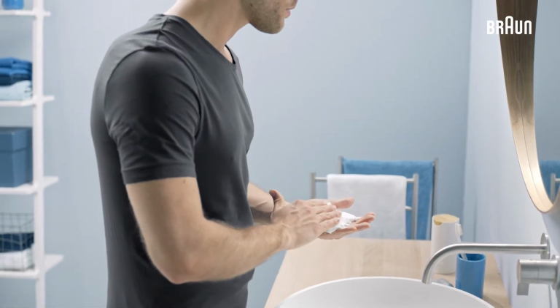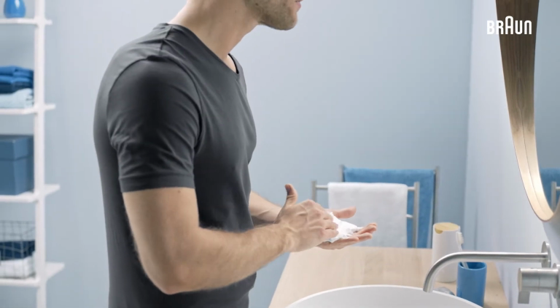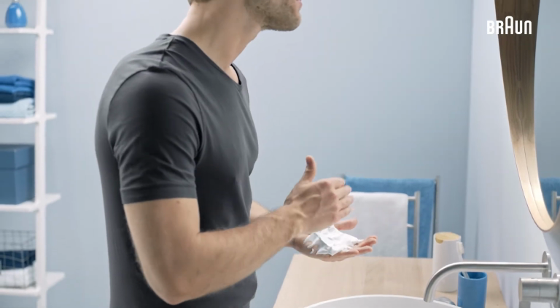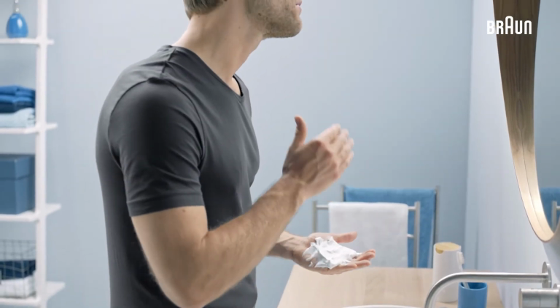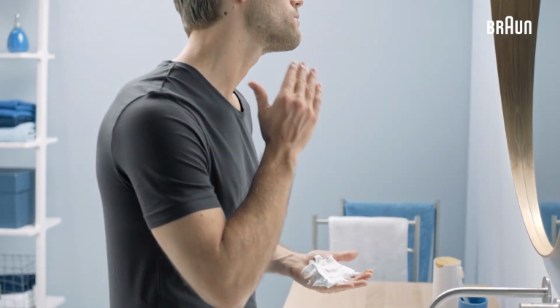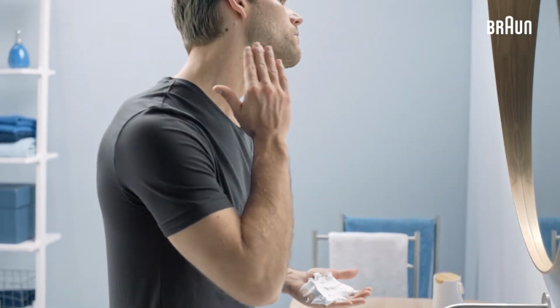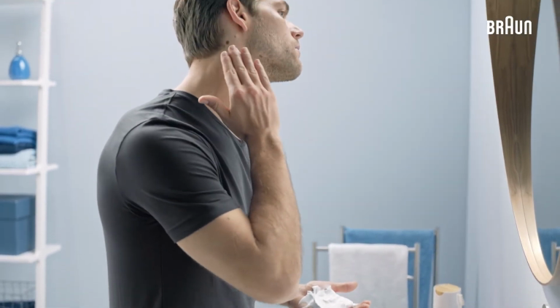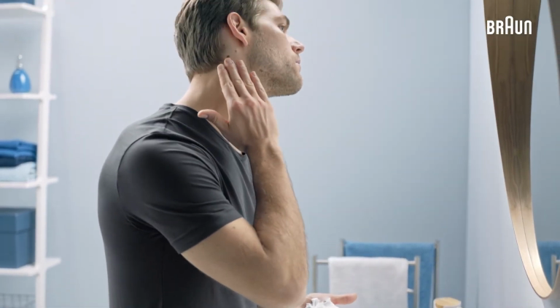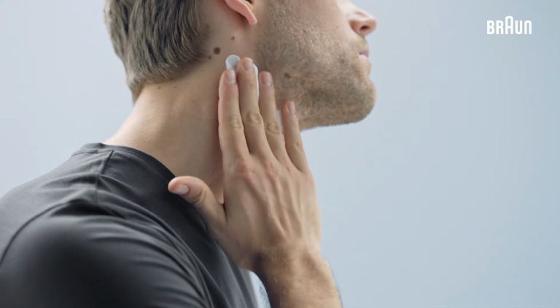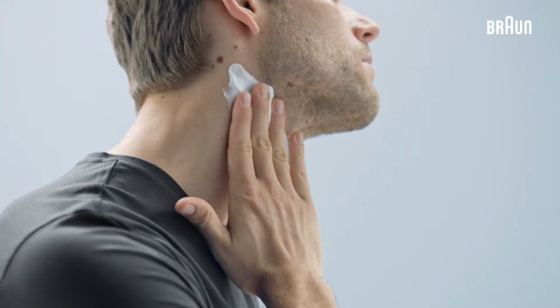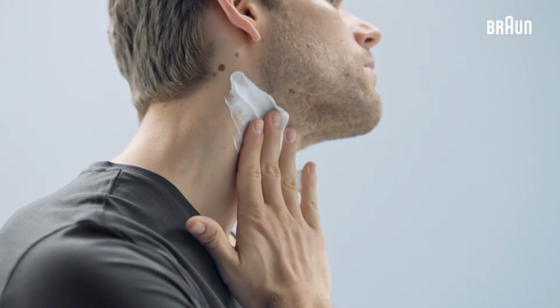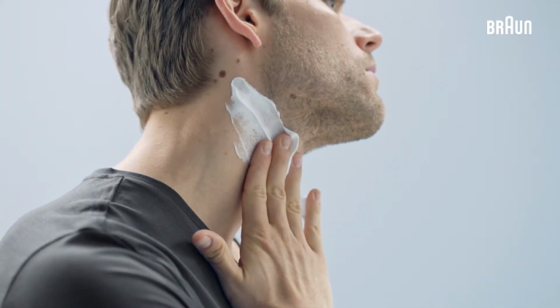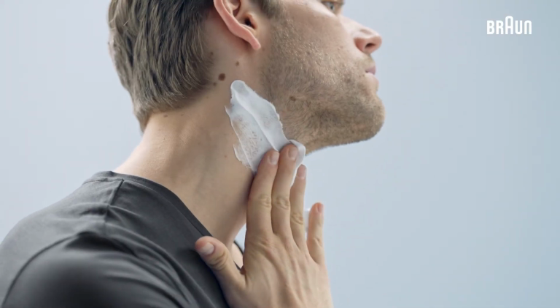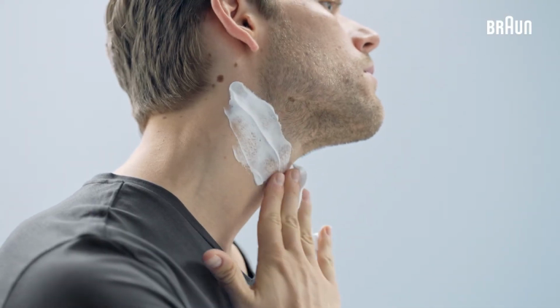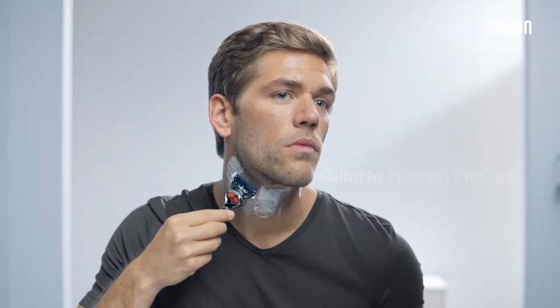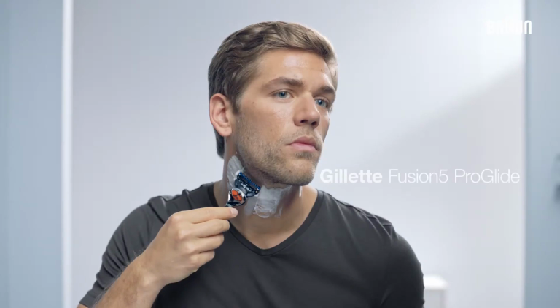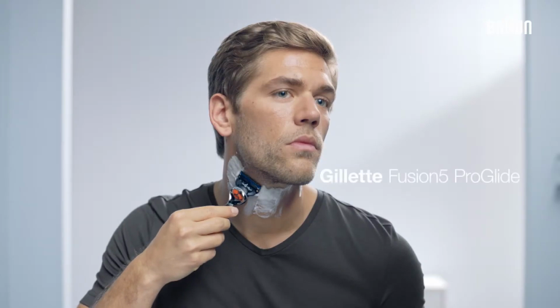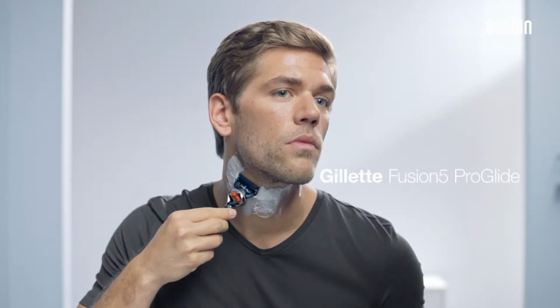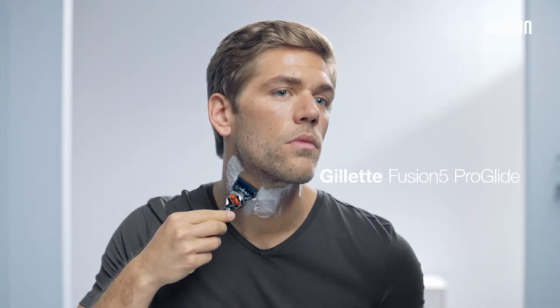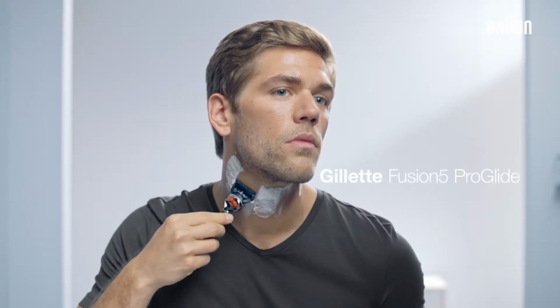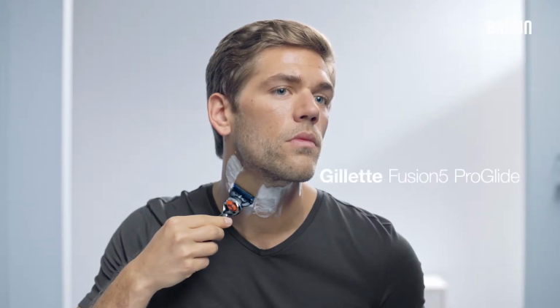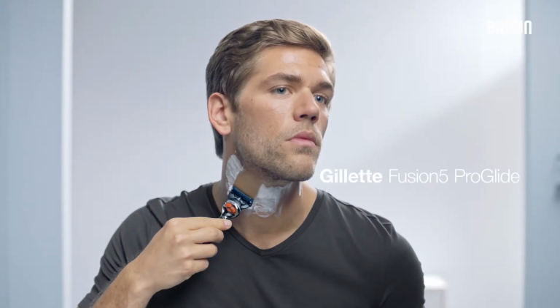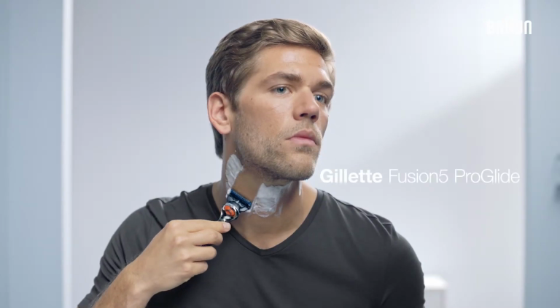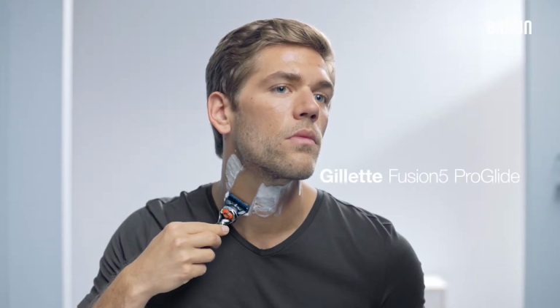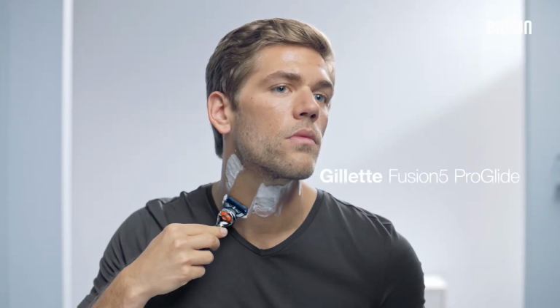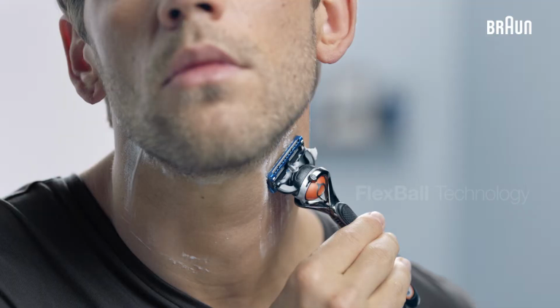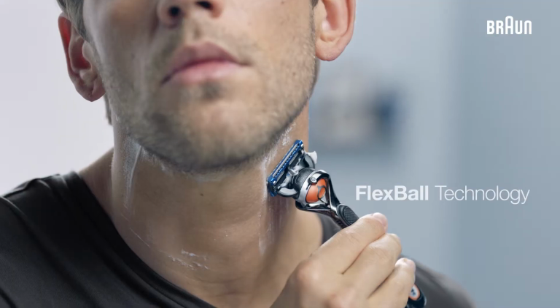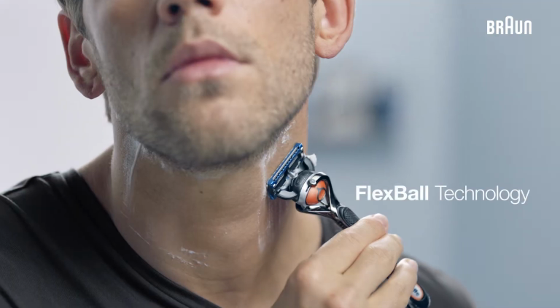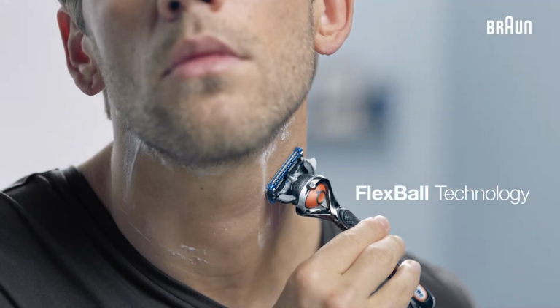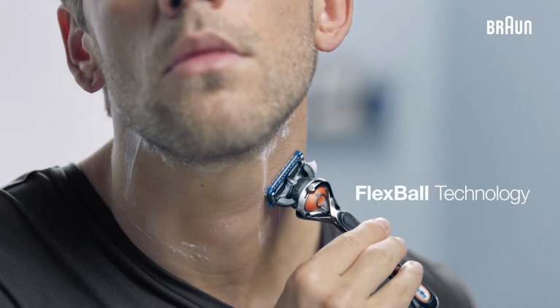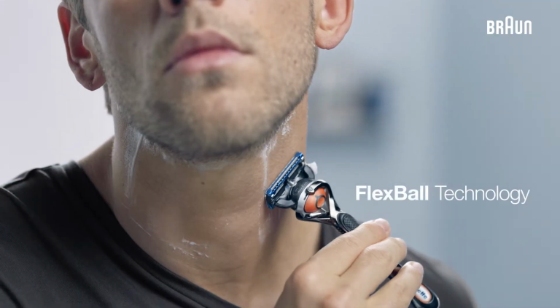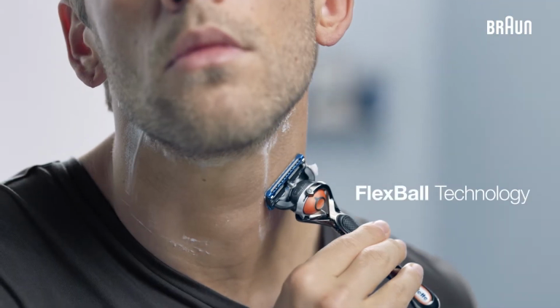For a clean shave, the kit also includes a Gillette Fusion 5 ProGlide with Flexball technology.